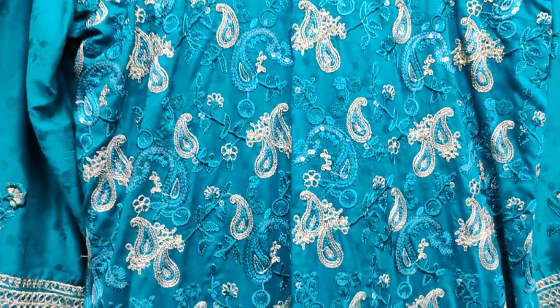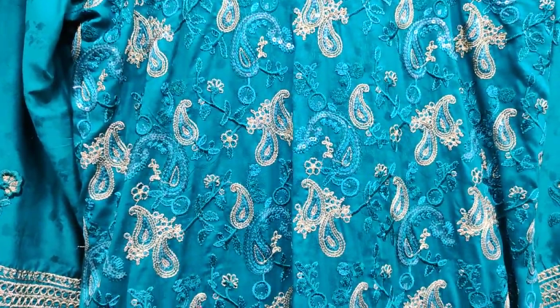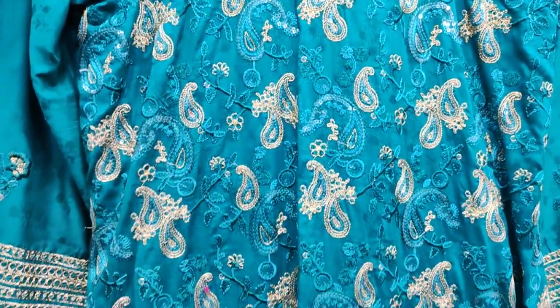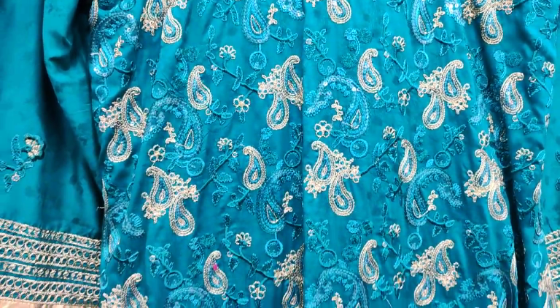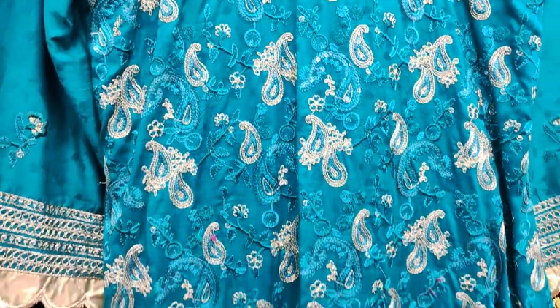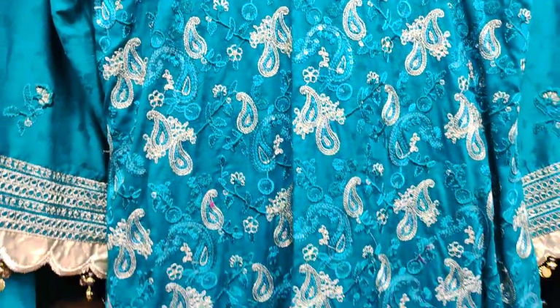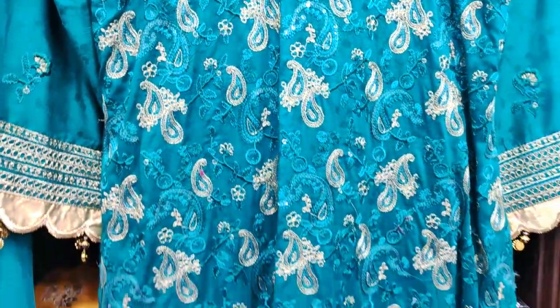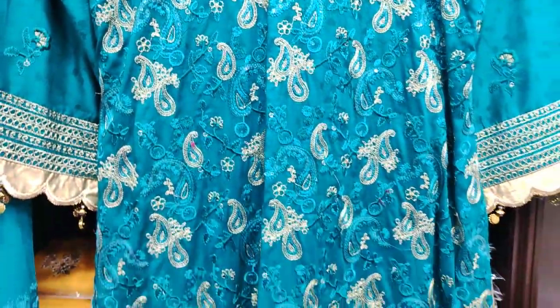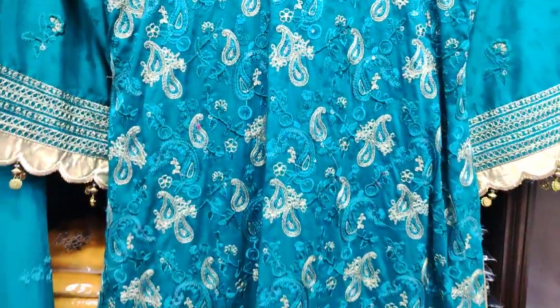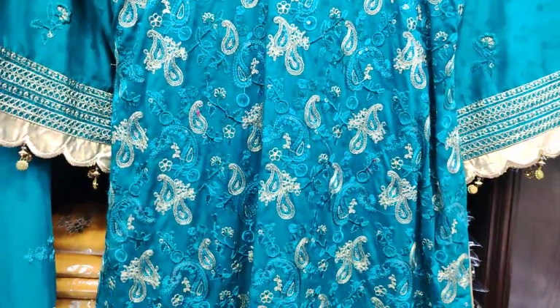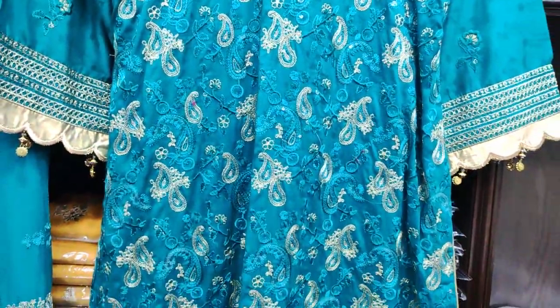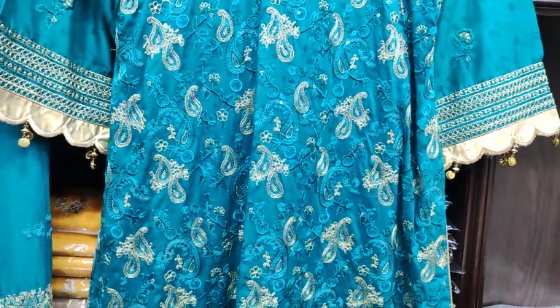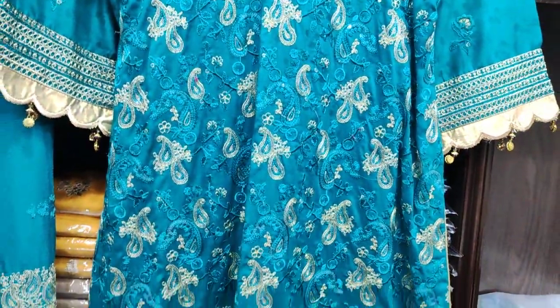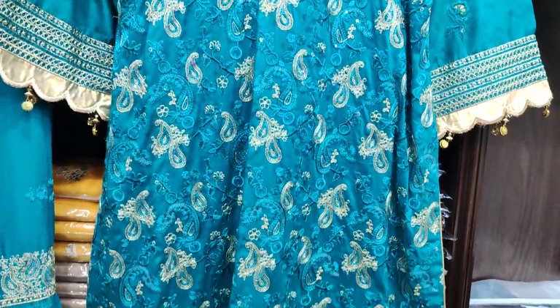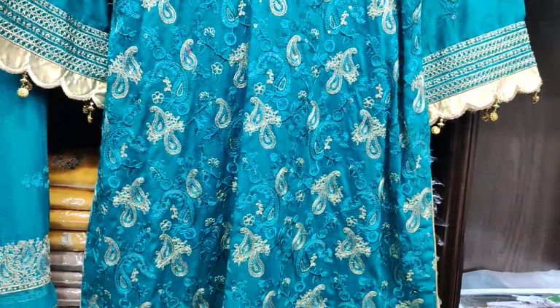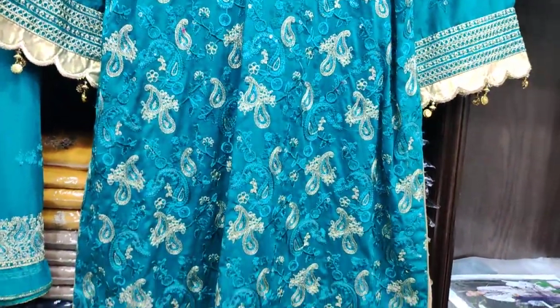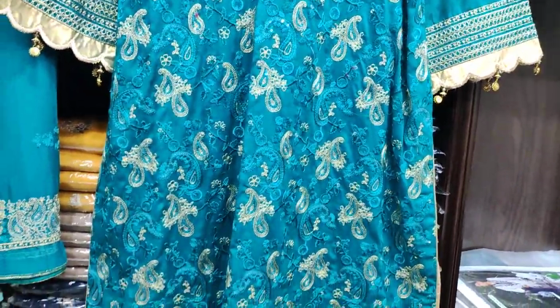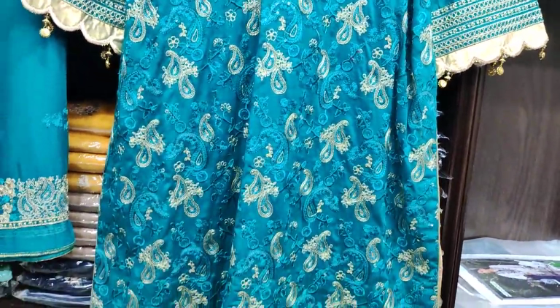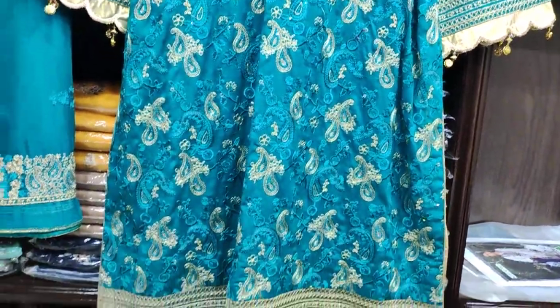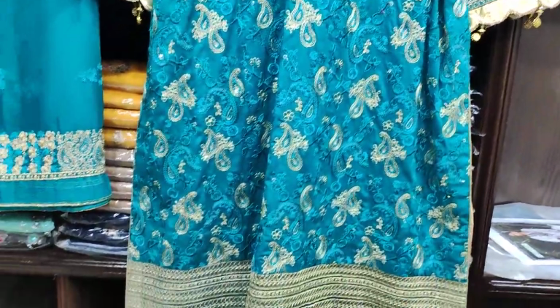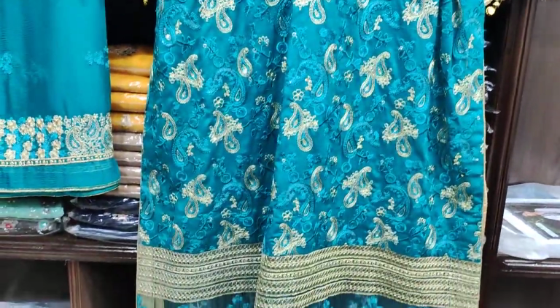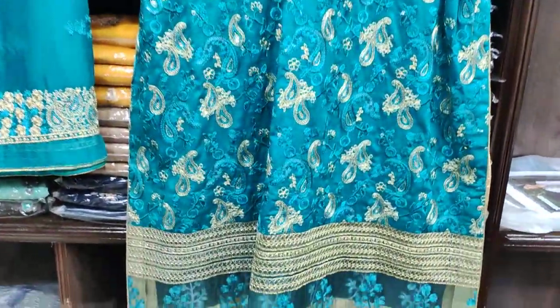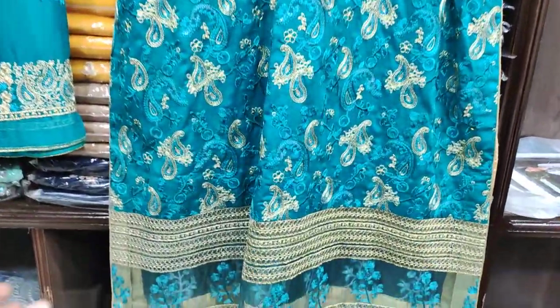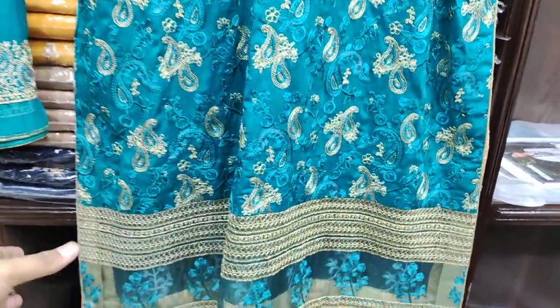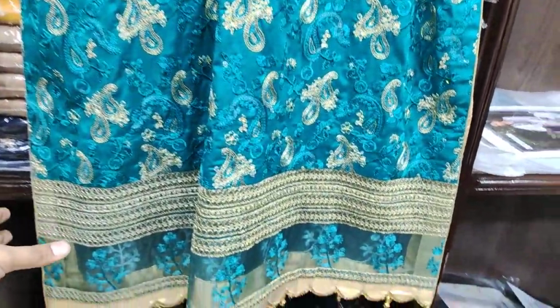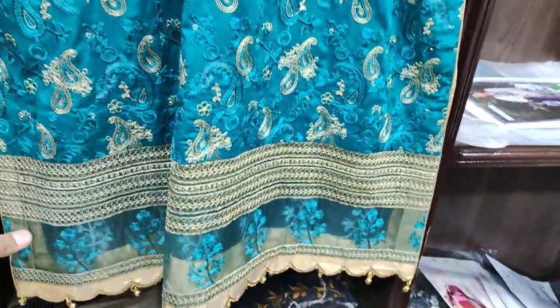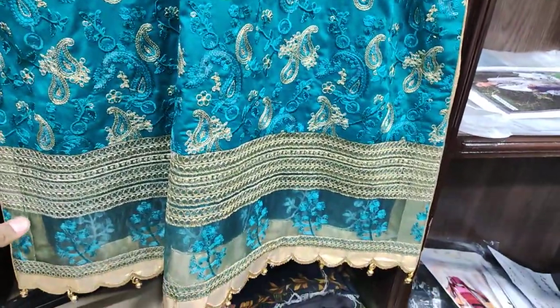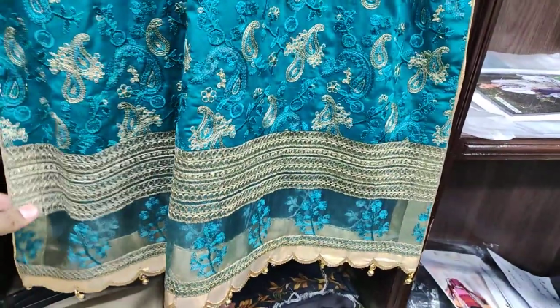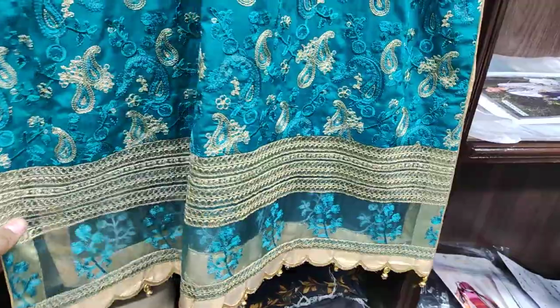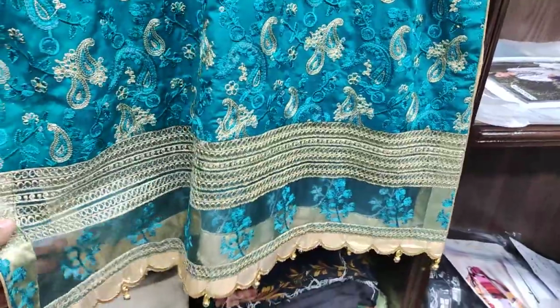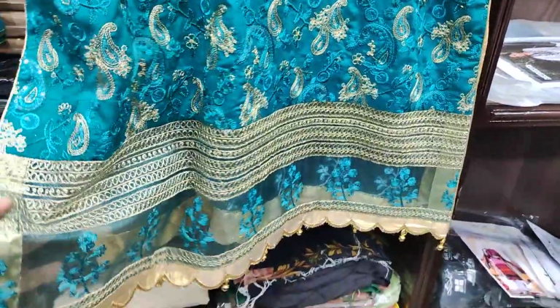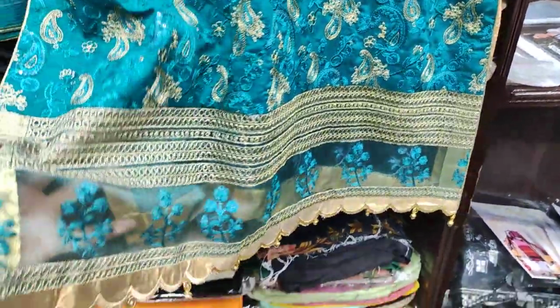It is a heavy embroidered front. This is a tissue fabric.